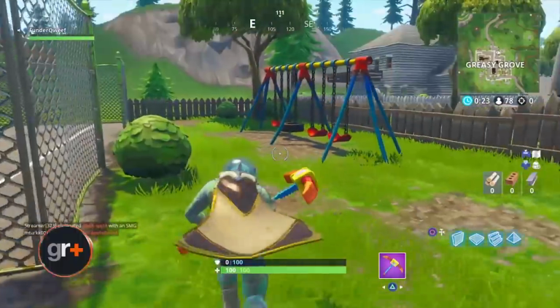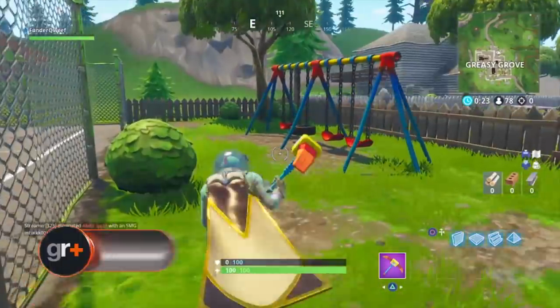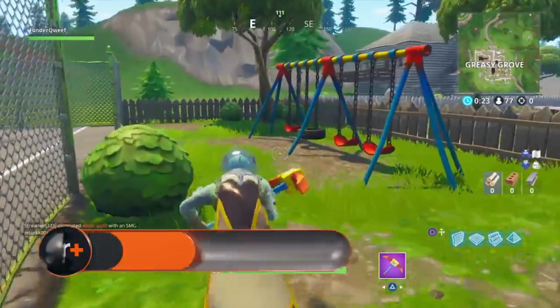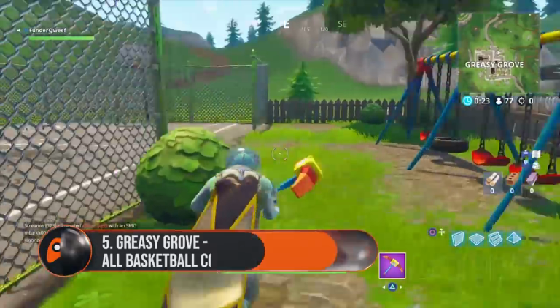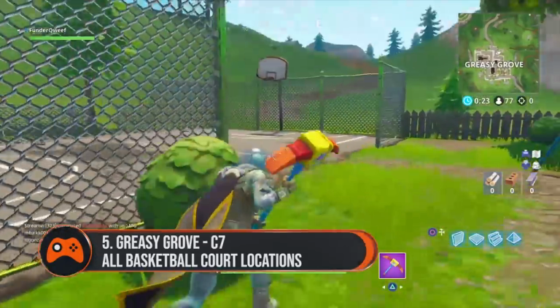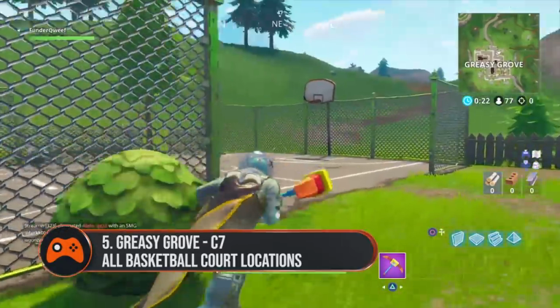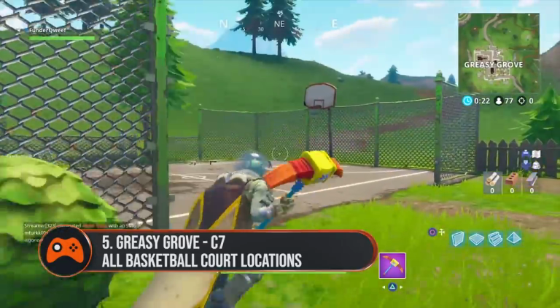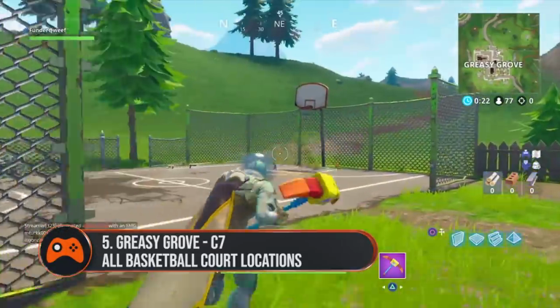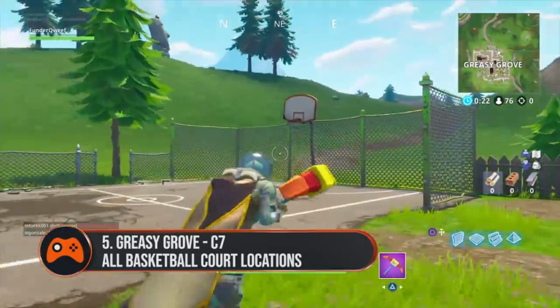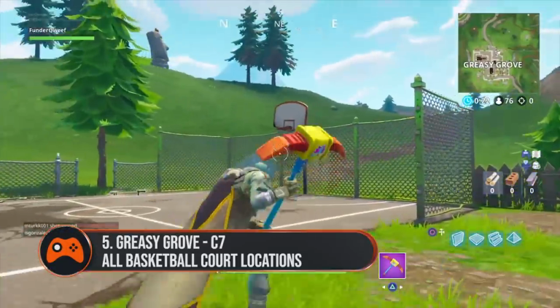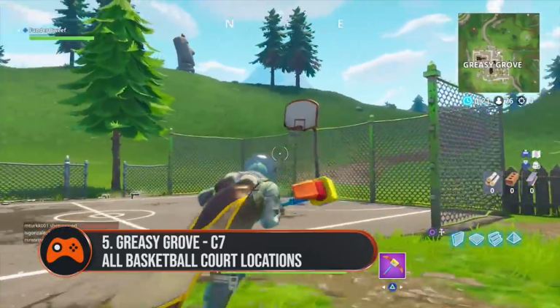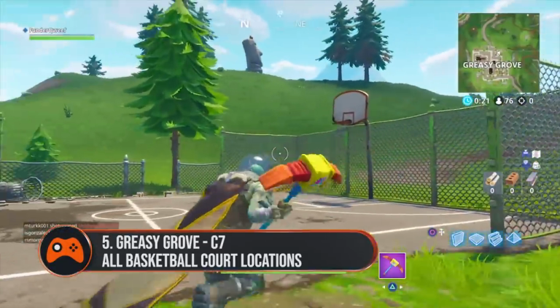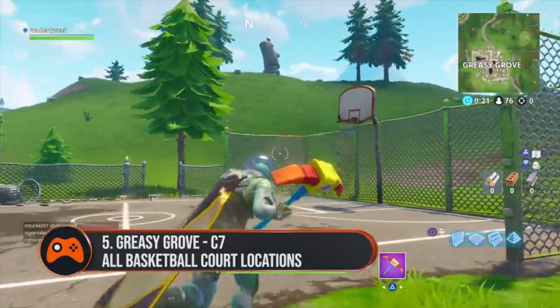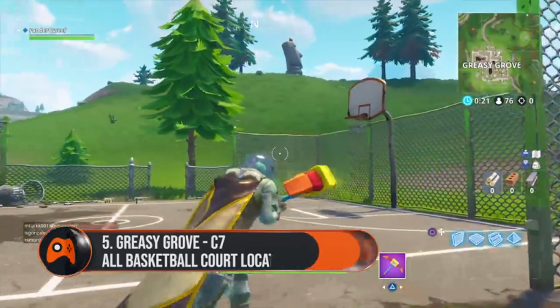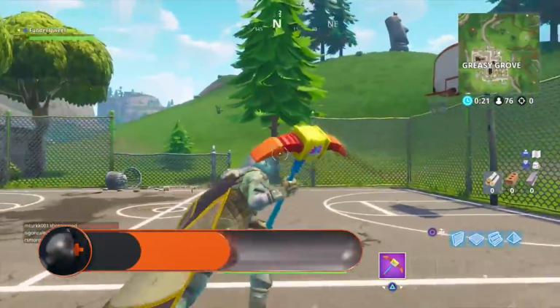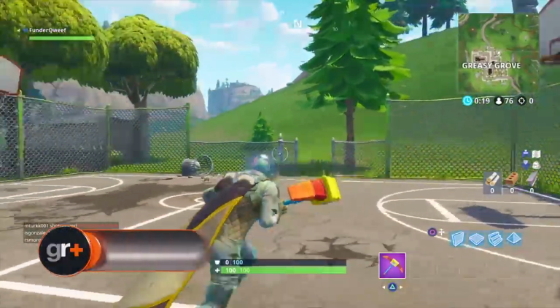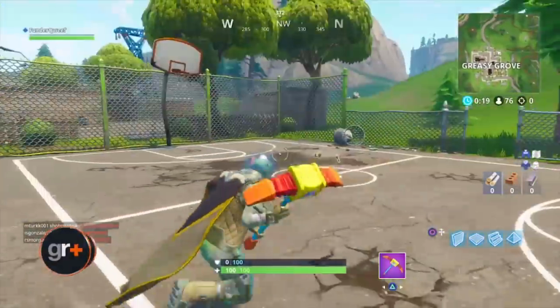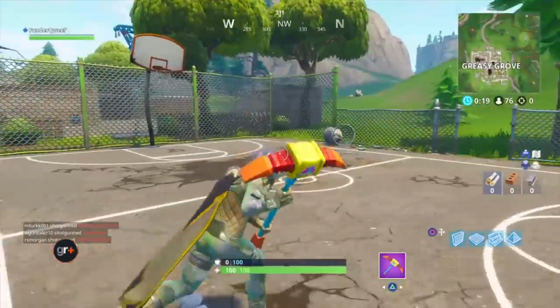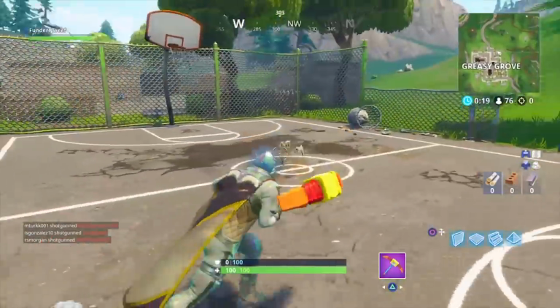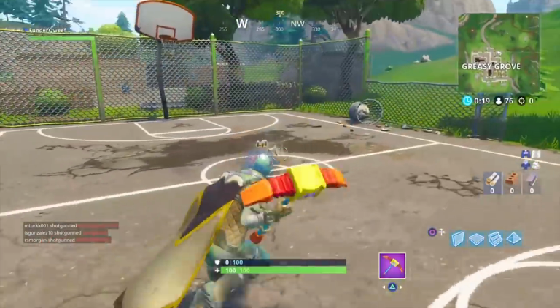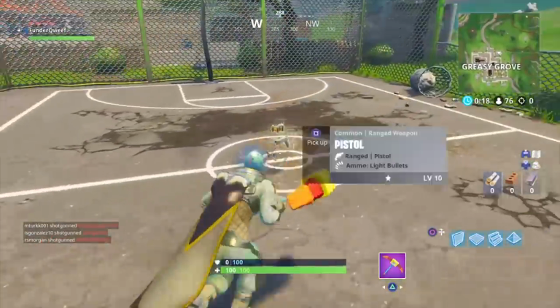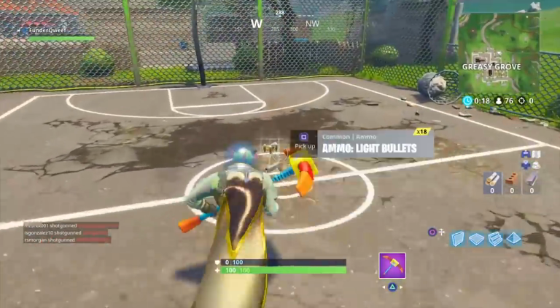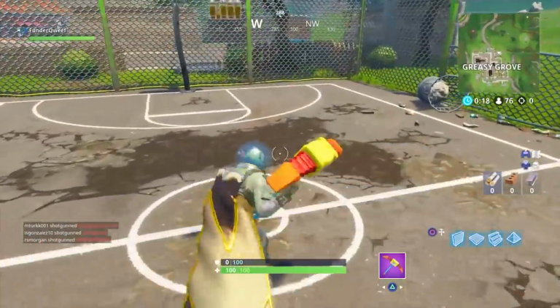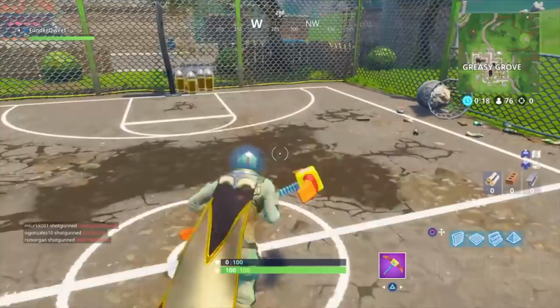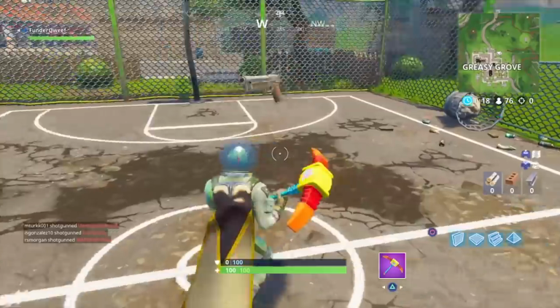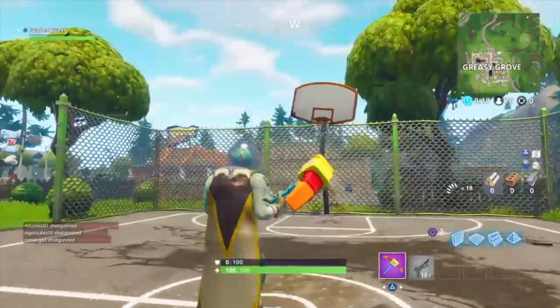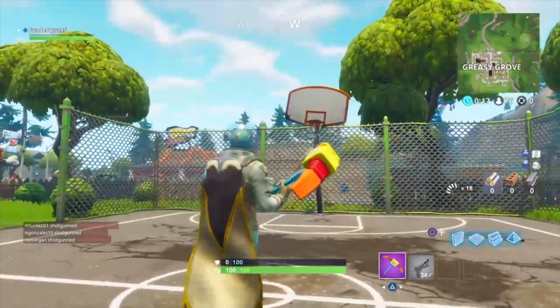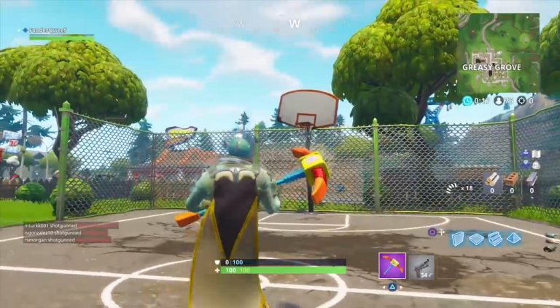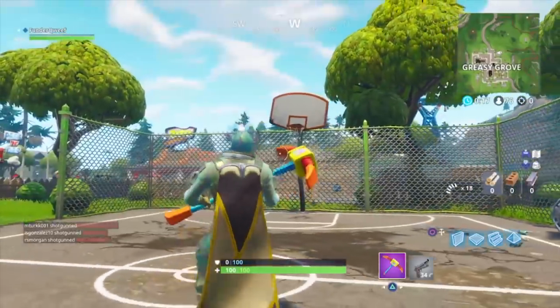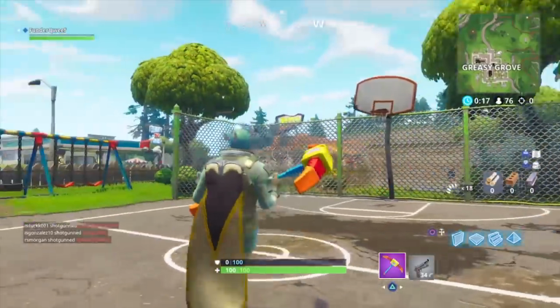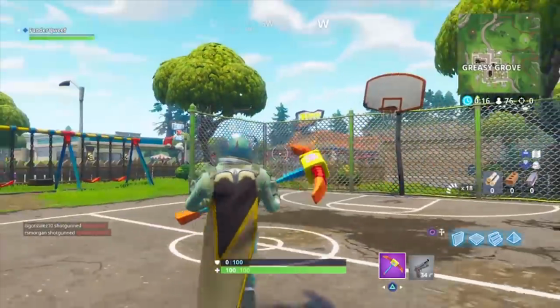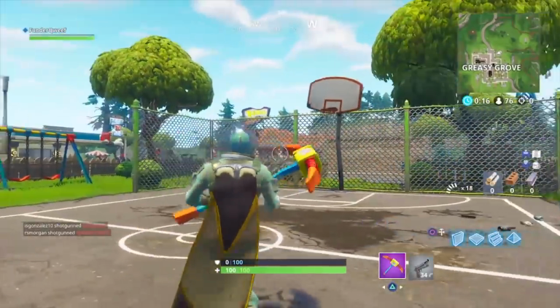Greasy Grove. You'll find a basketball court with two hoops in the northeast corner of Greasy Grove near the Children's Swings.